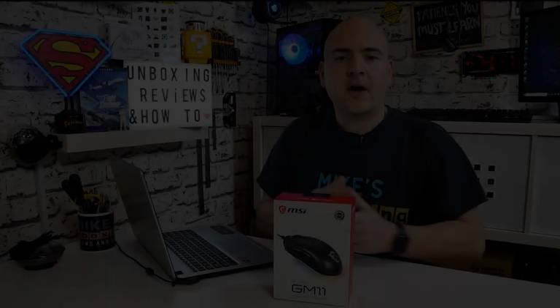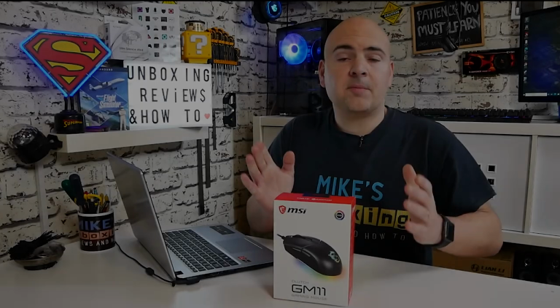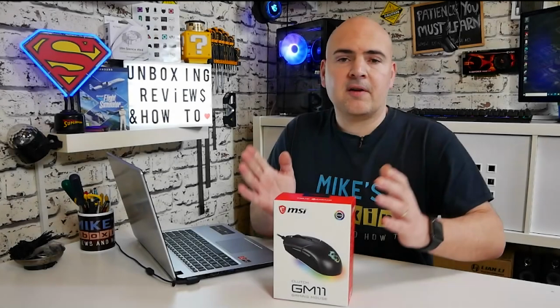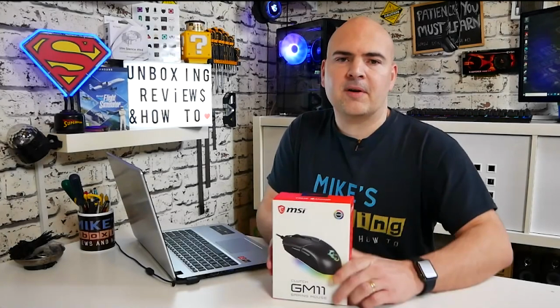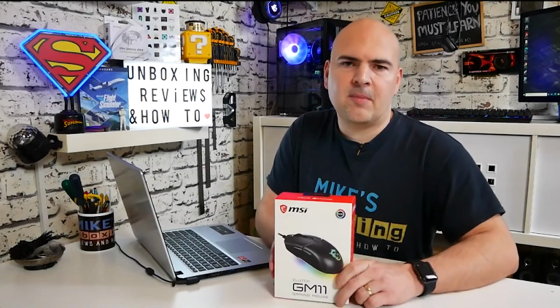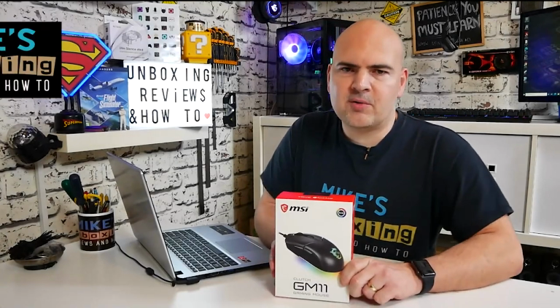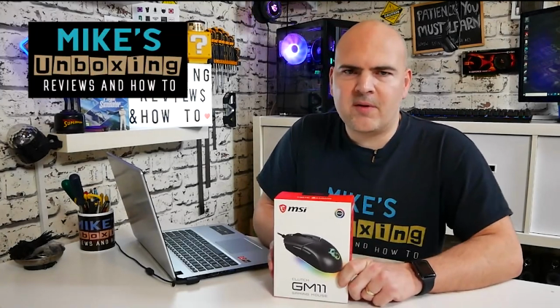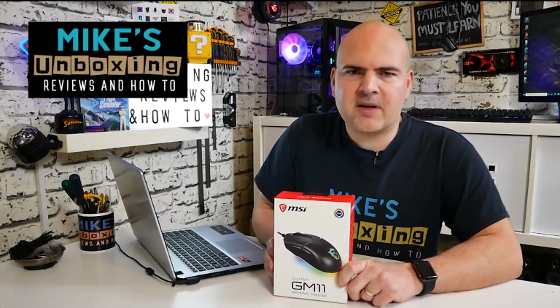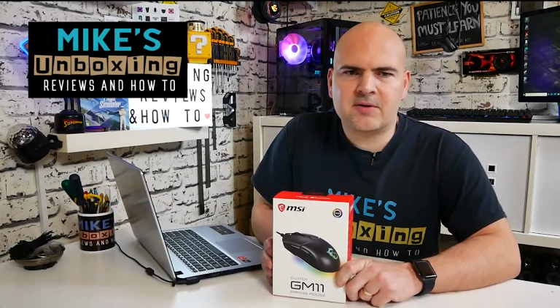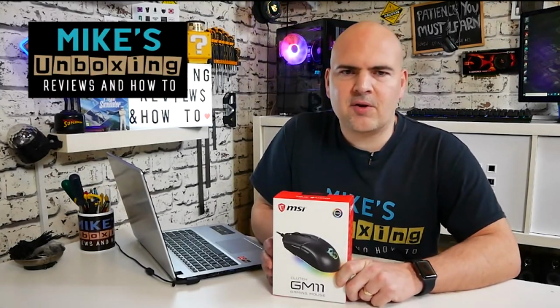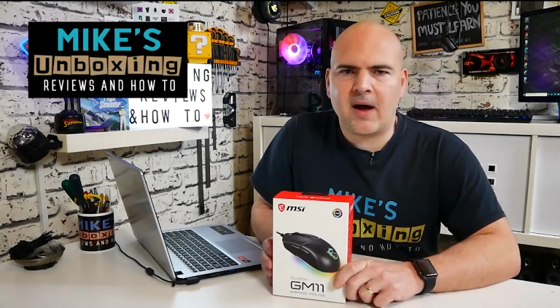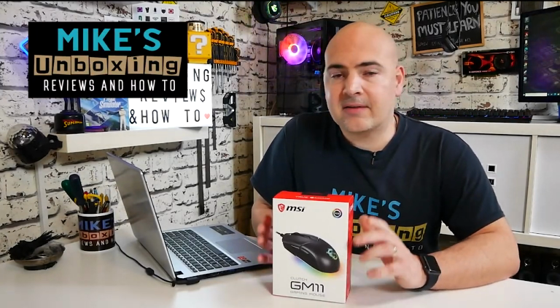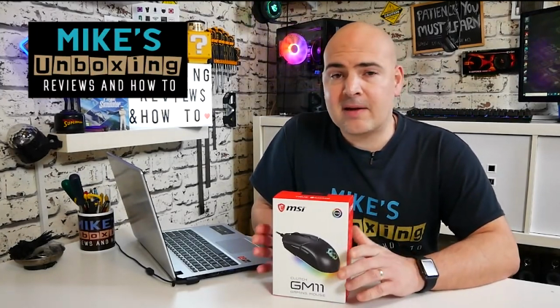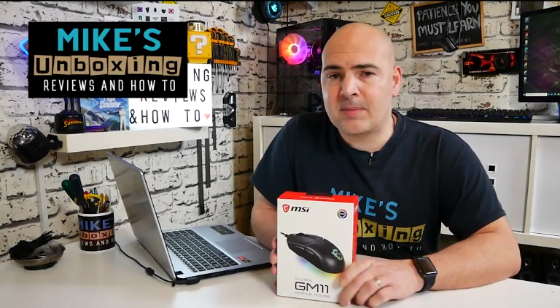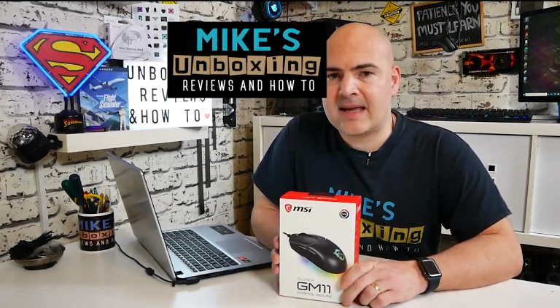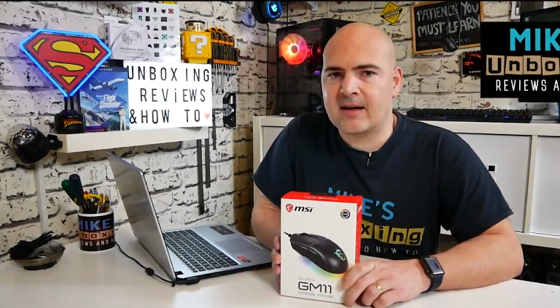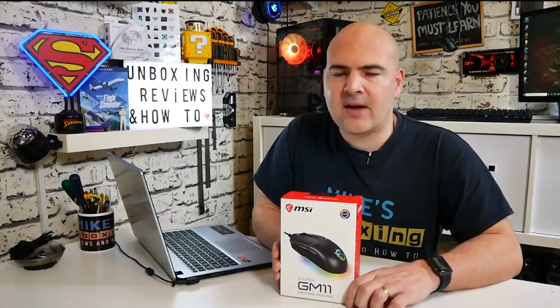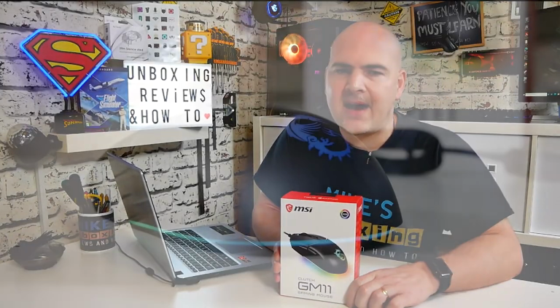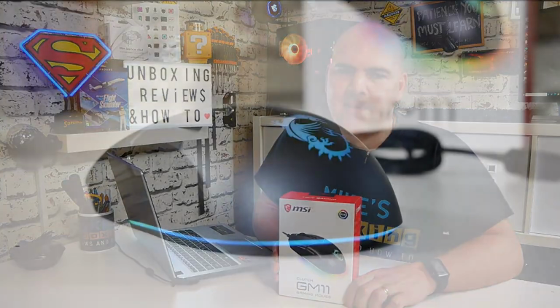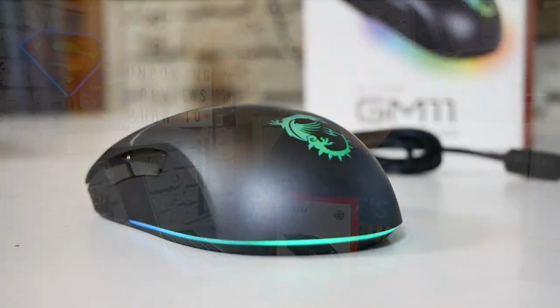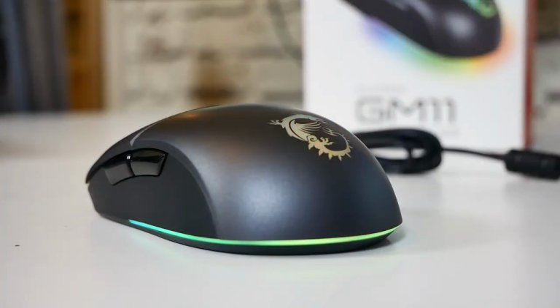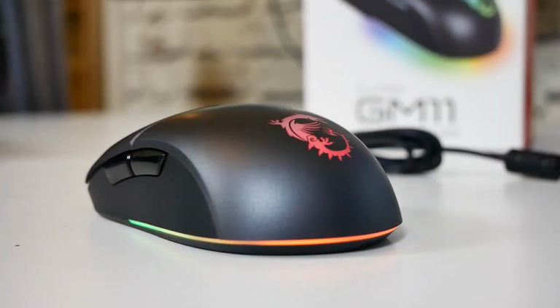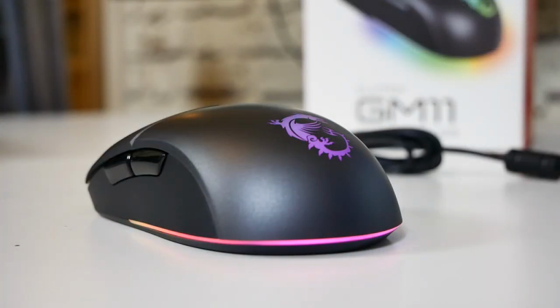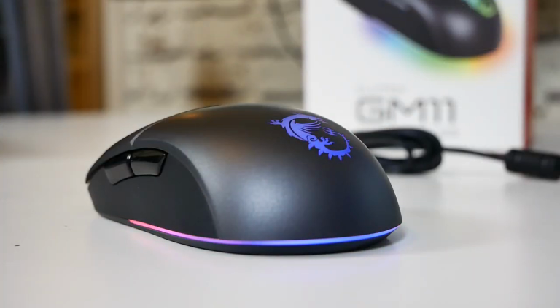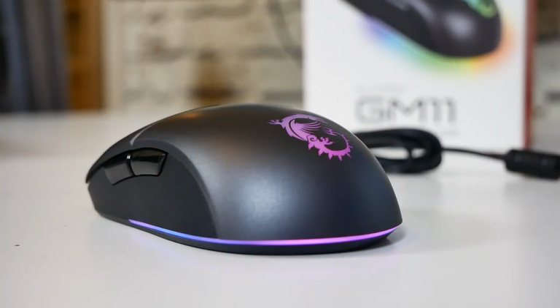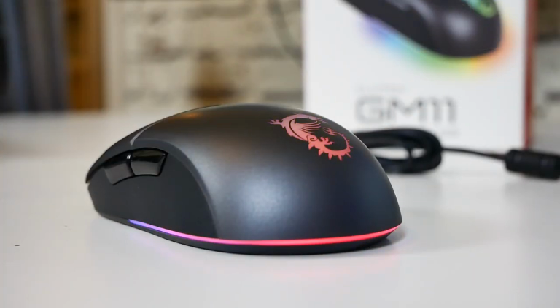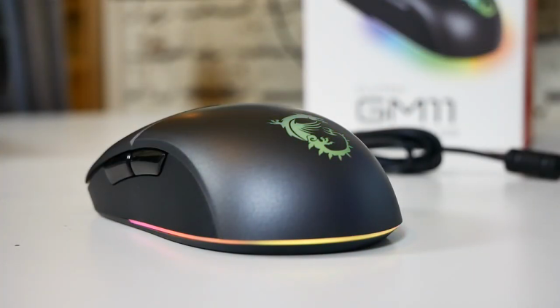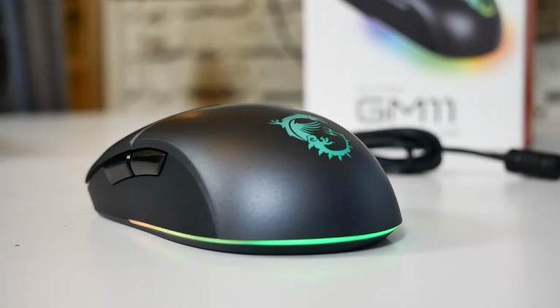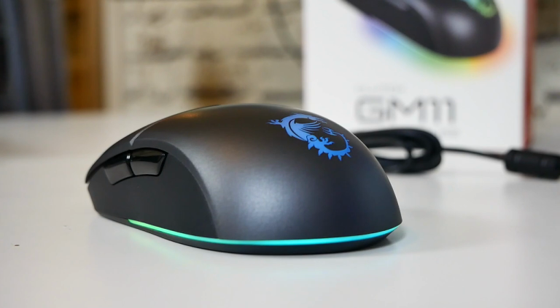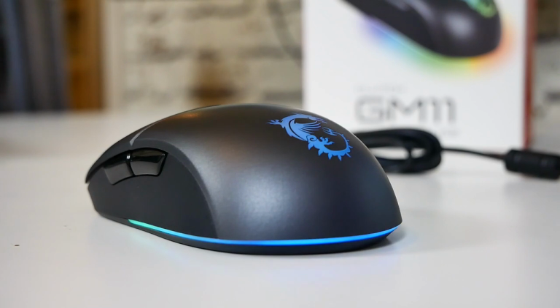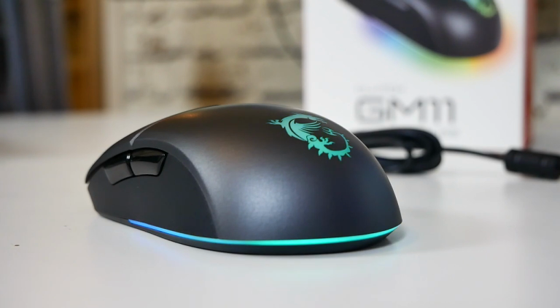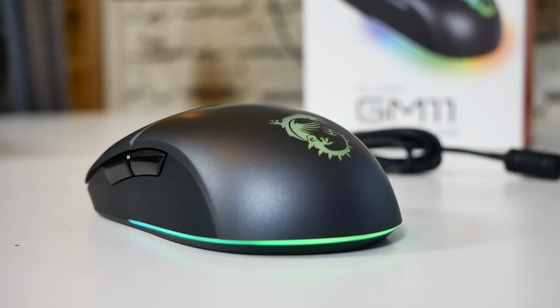Hi, this is Mike from Wix Unboxer Reviews and How To, and today we'll be taking a look at MSI's GM11 Clutch Gaming Mouse.